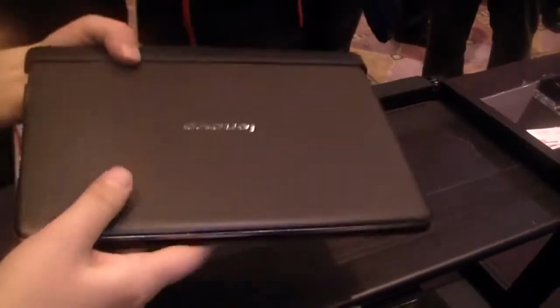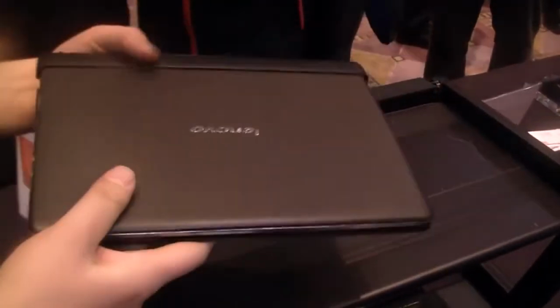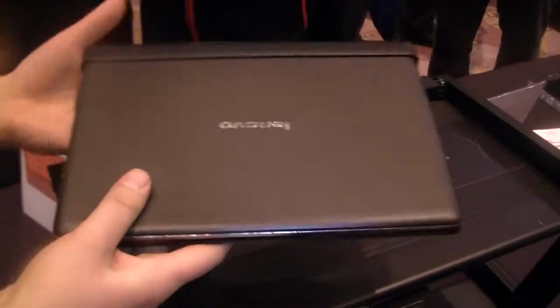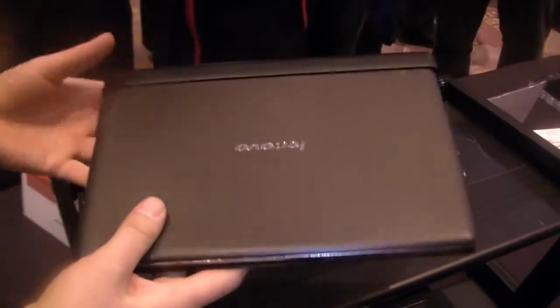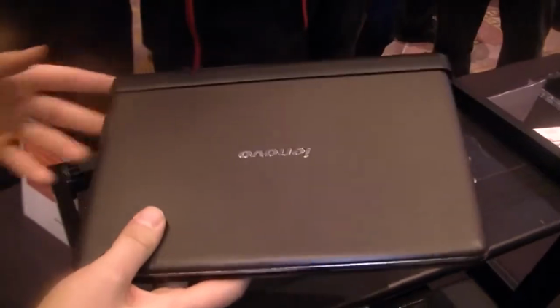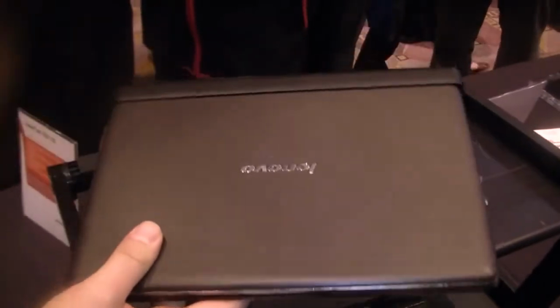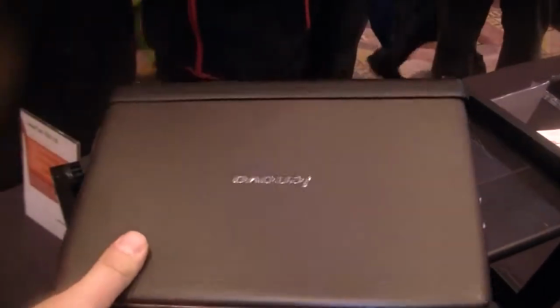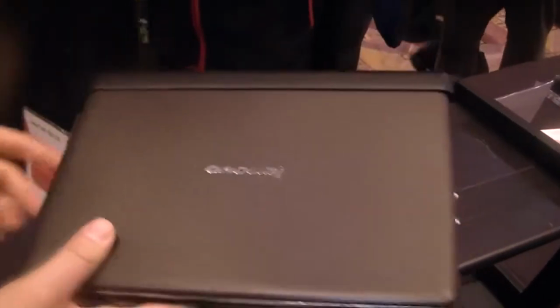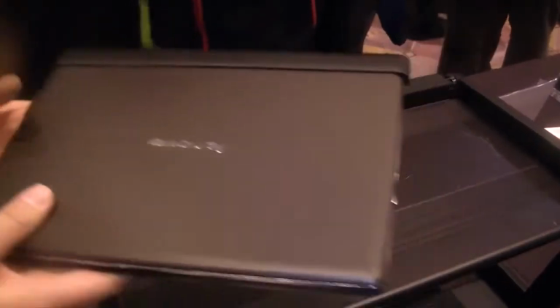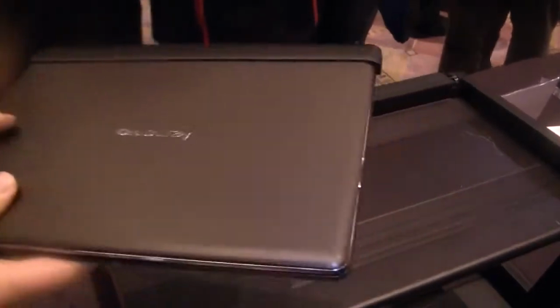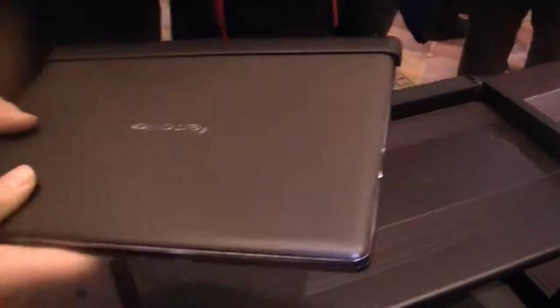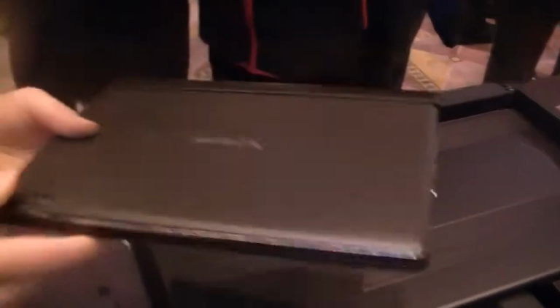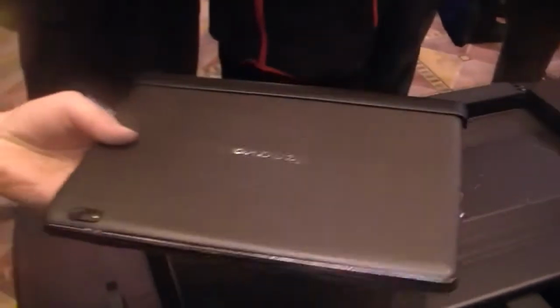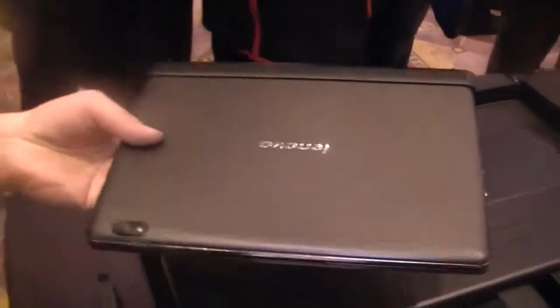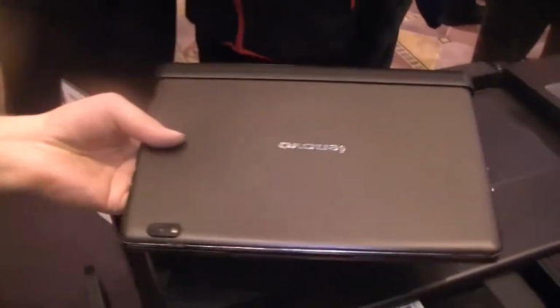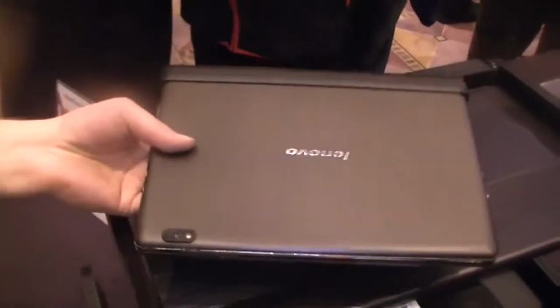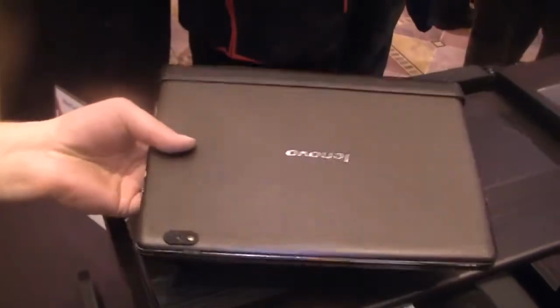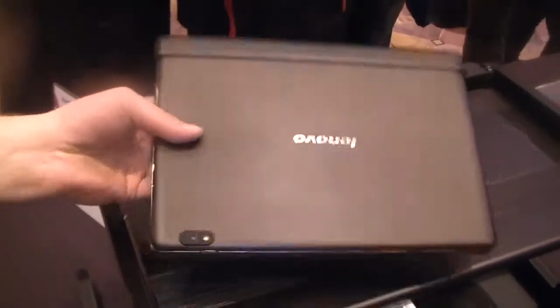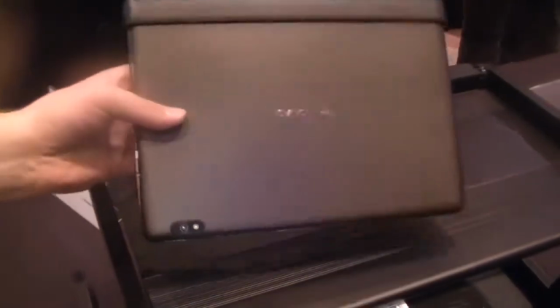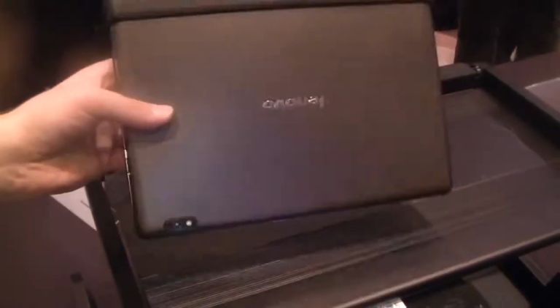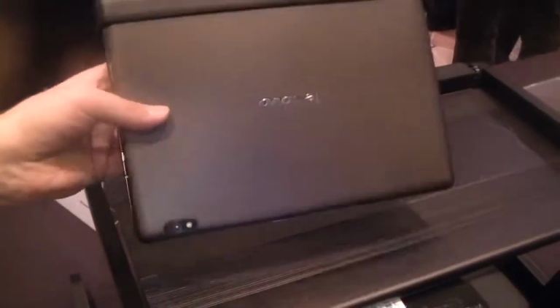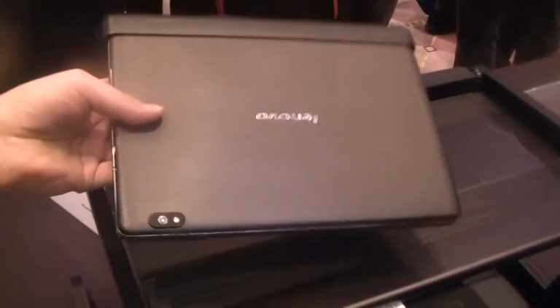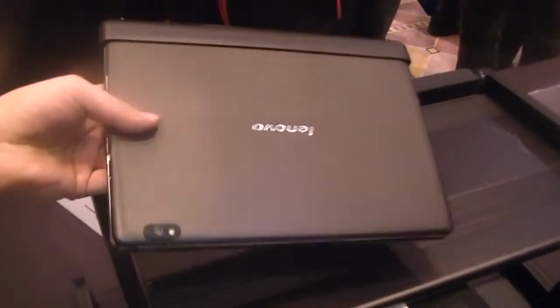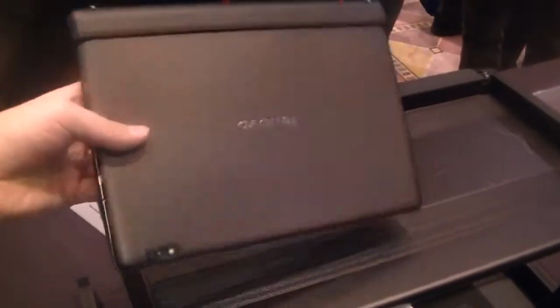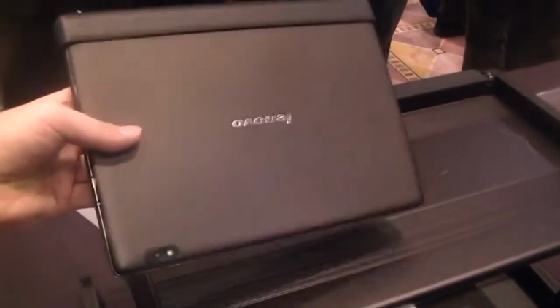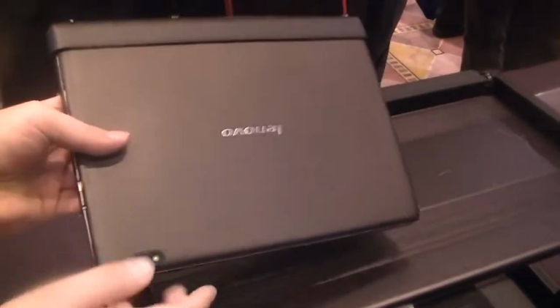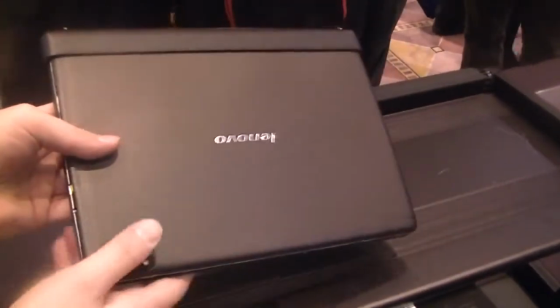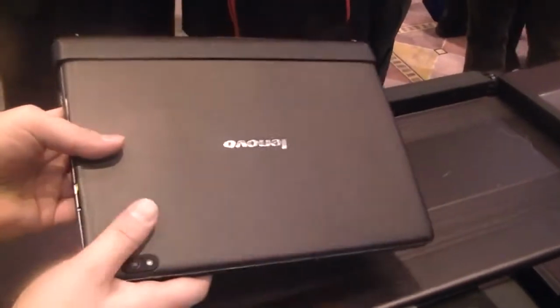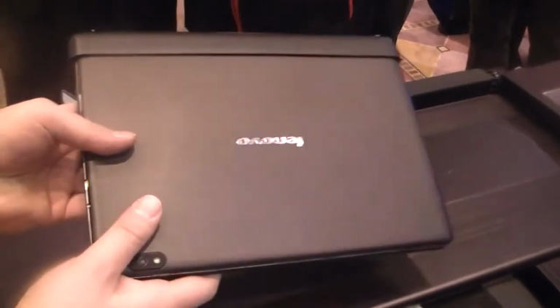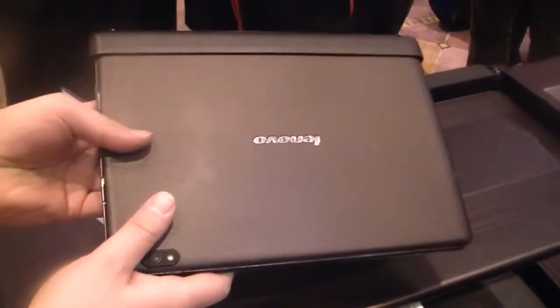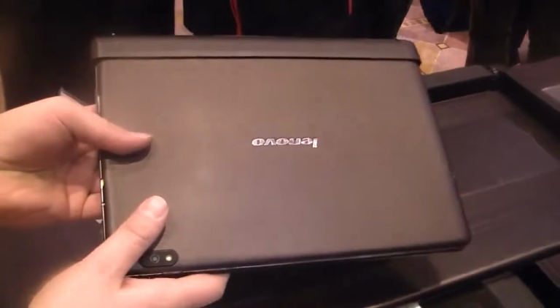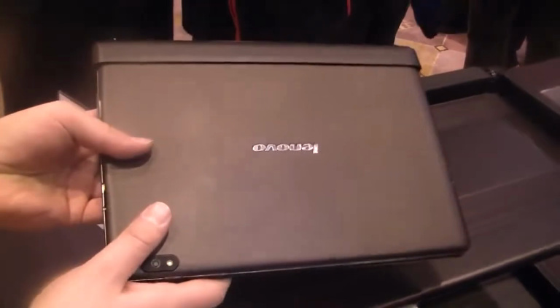That is the Lenovo IdeaTab S2110 at the Pepcom event in Las Vegas. Thank you.